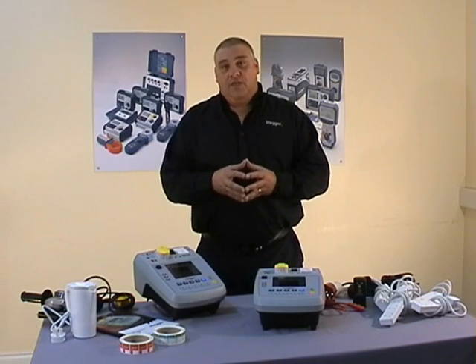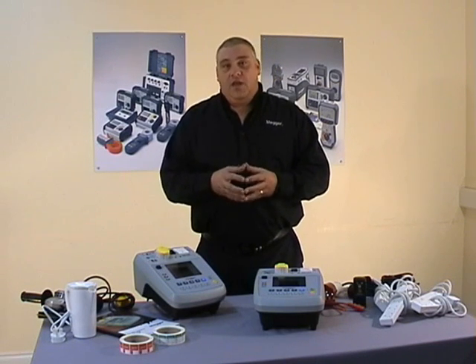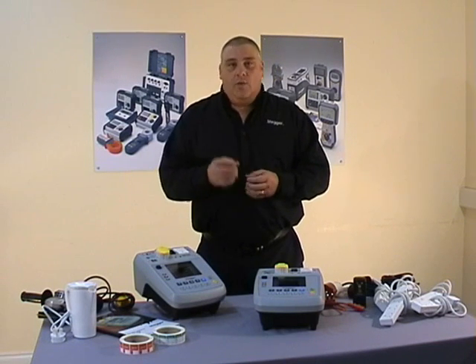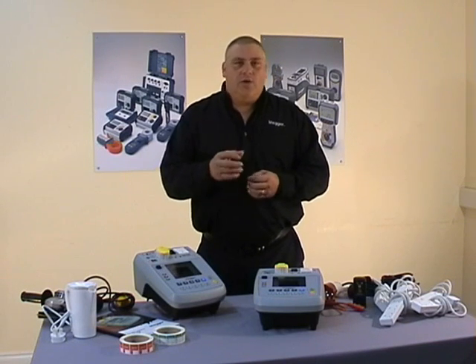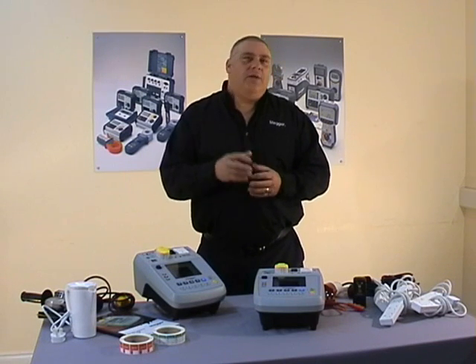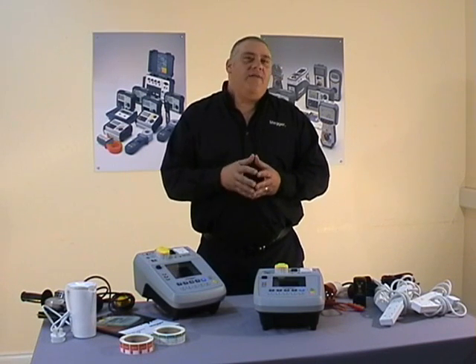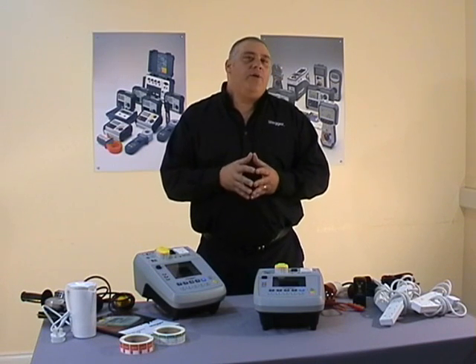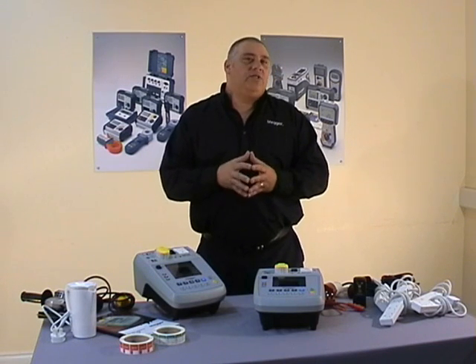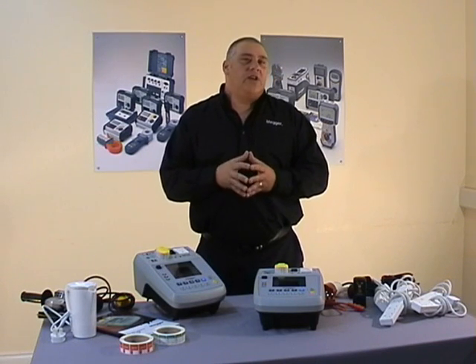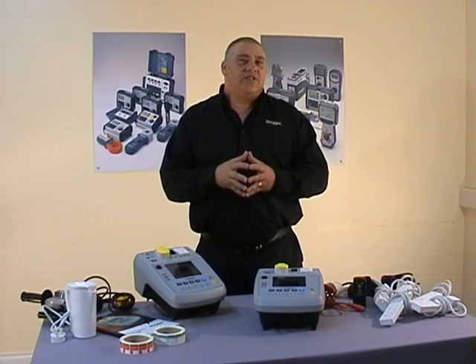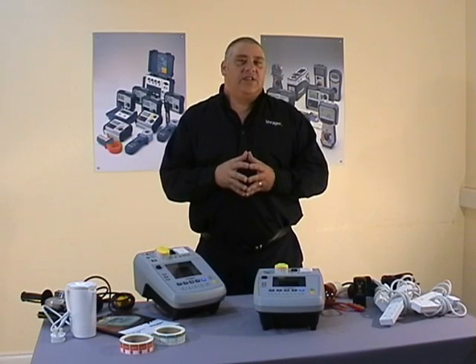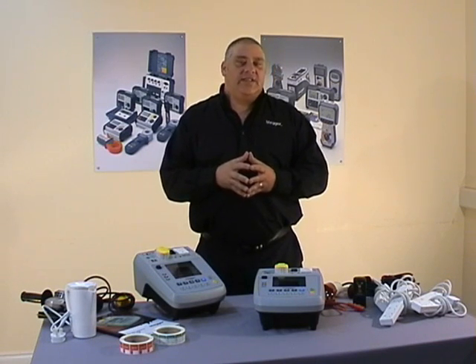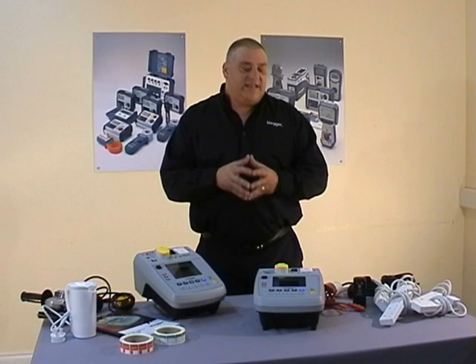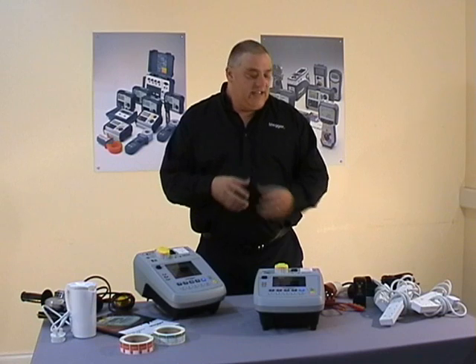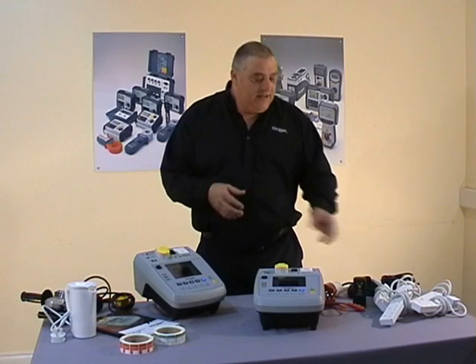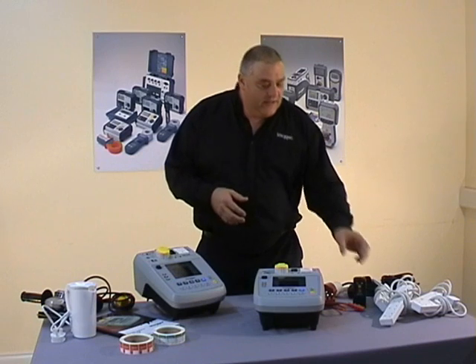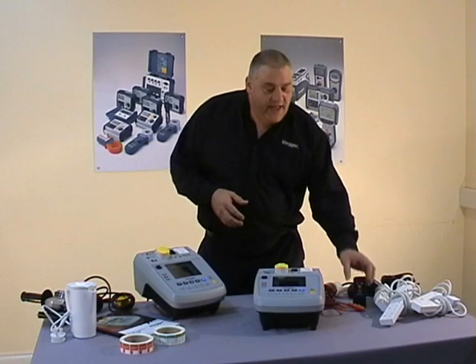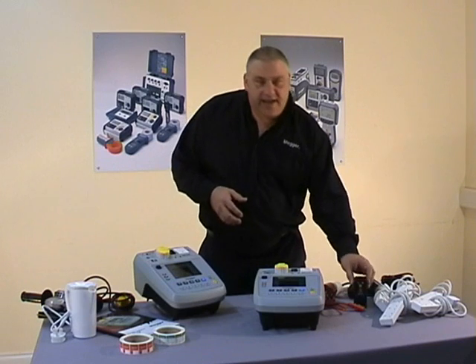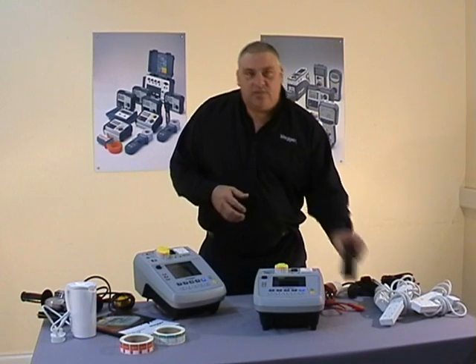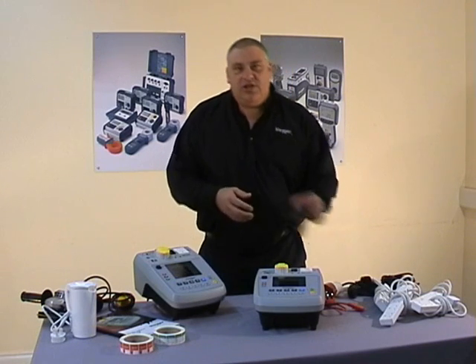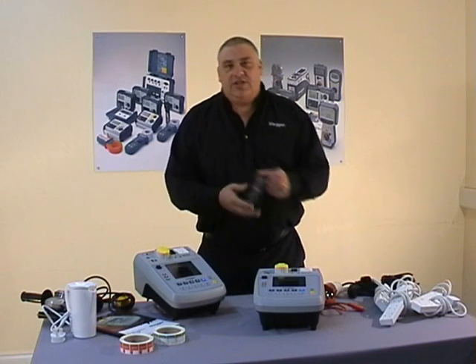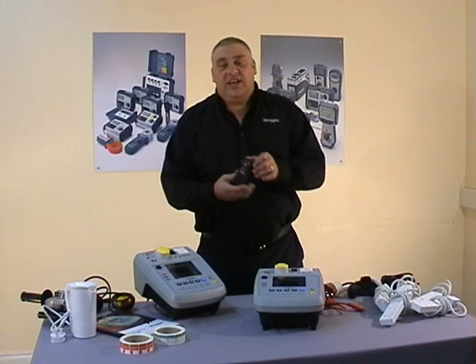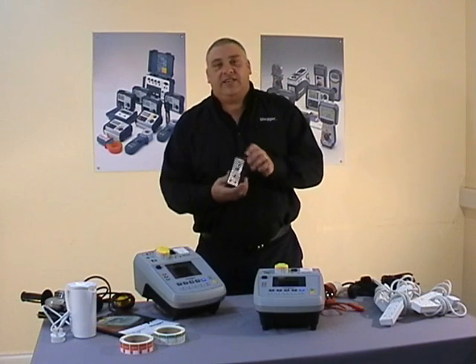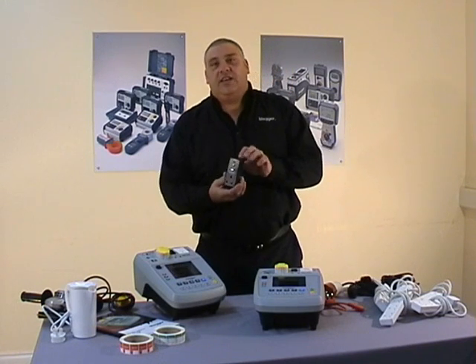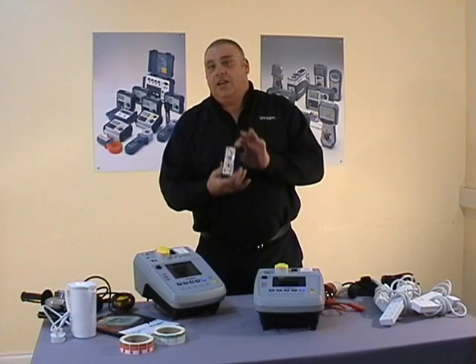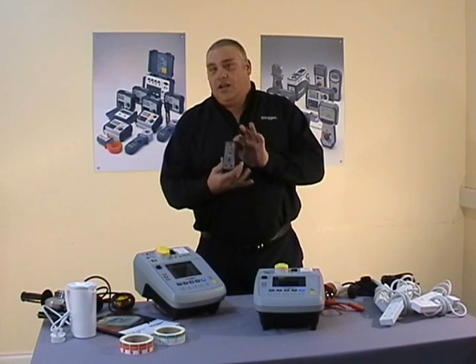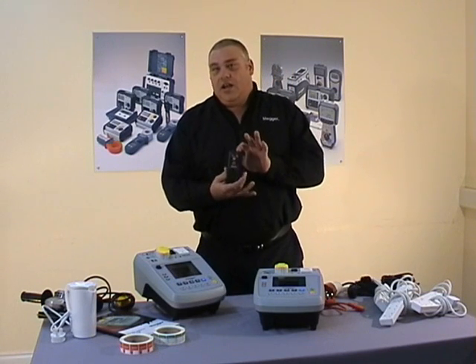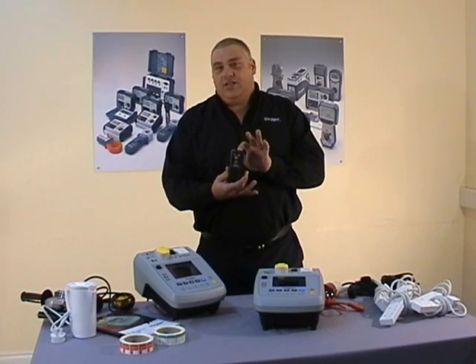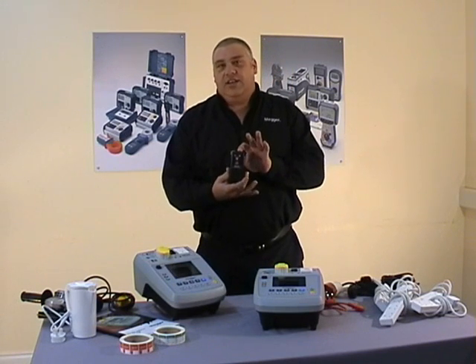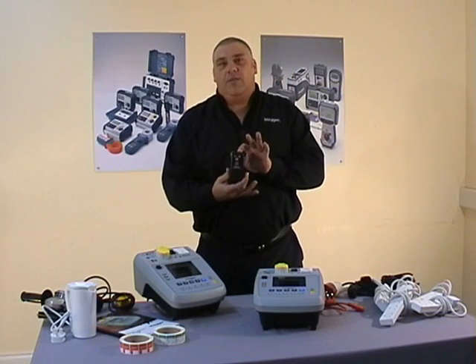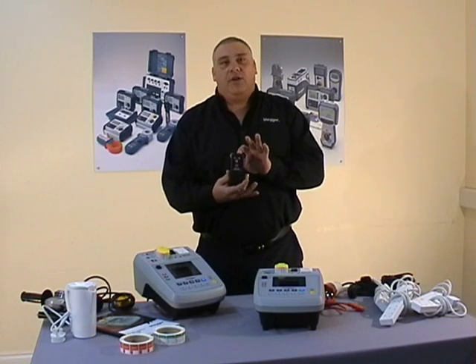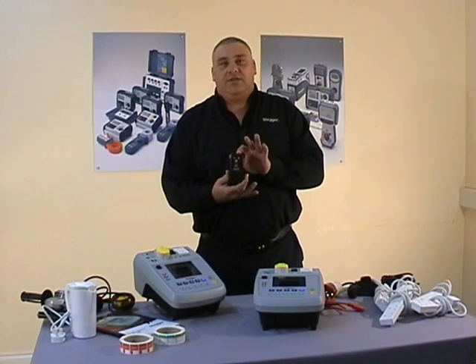We also have a built-in RCD tester, which enables you to test RCD plugs.